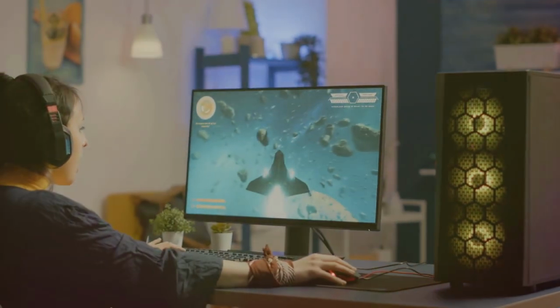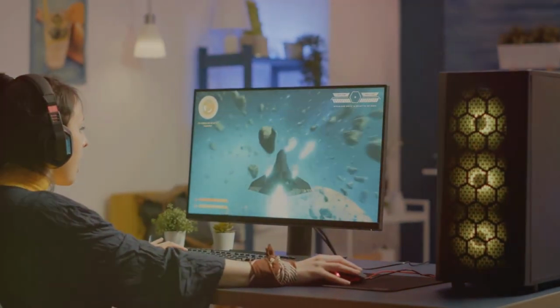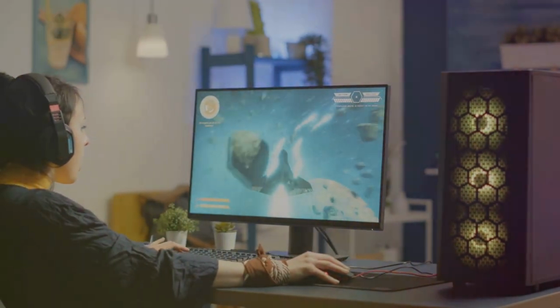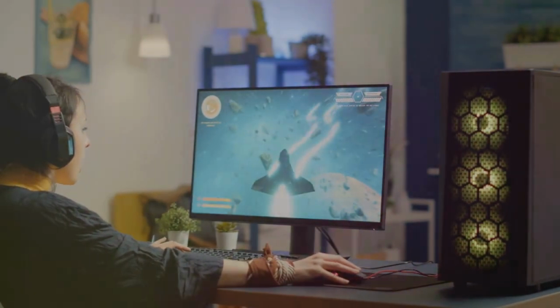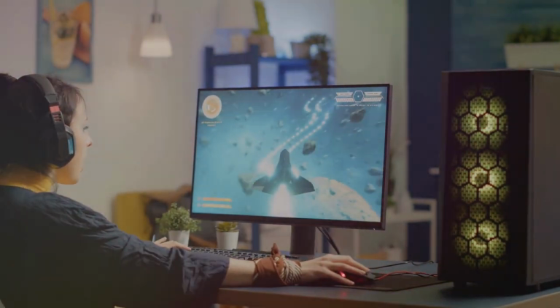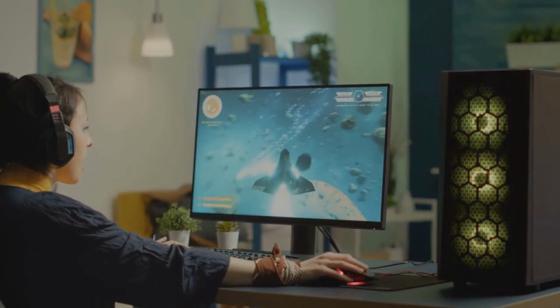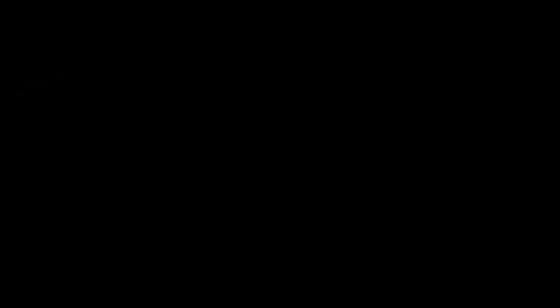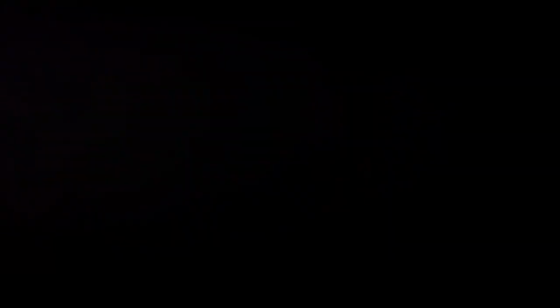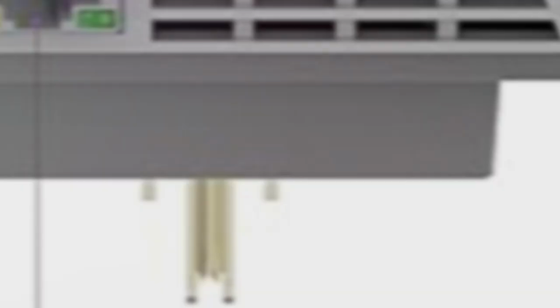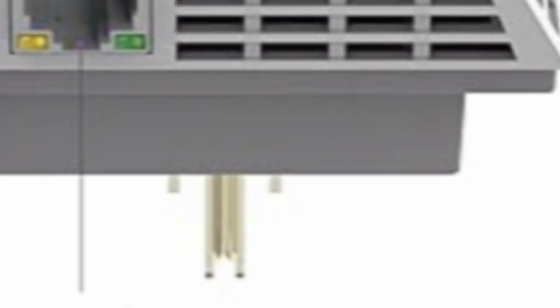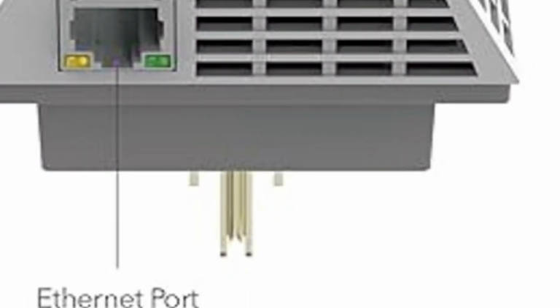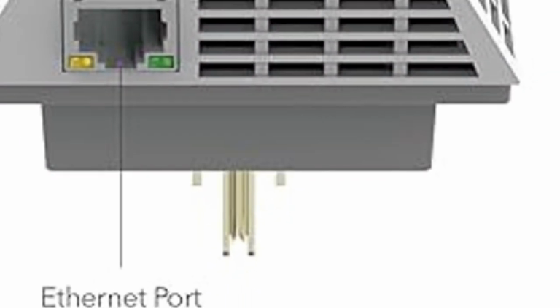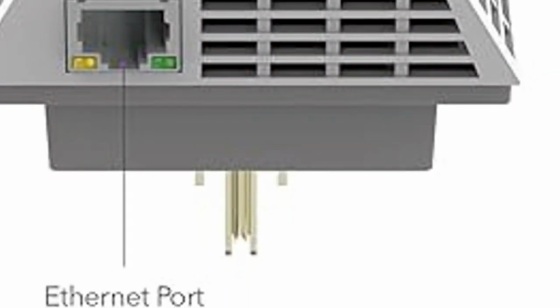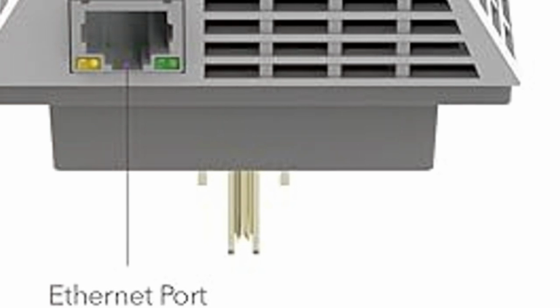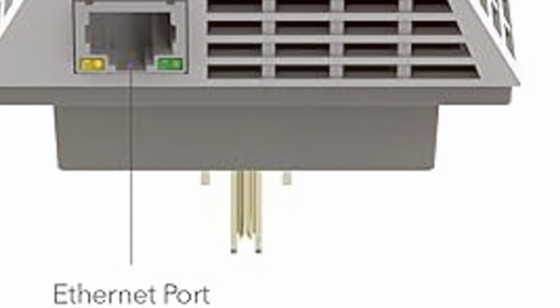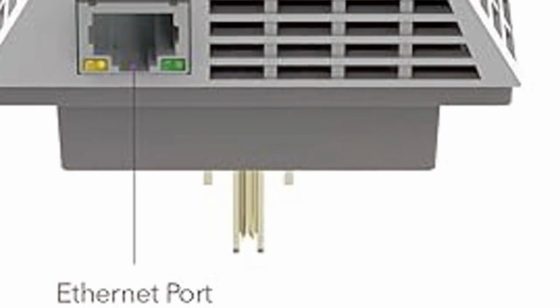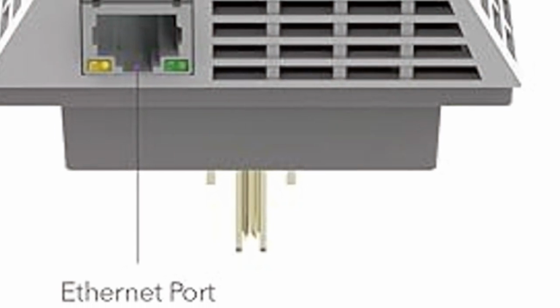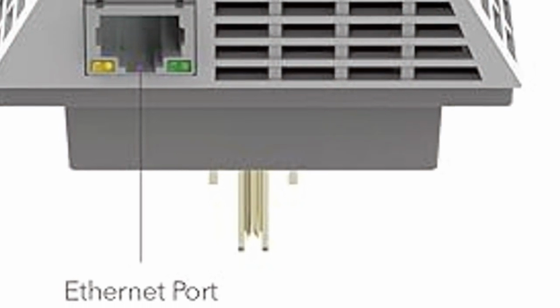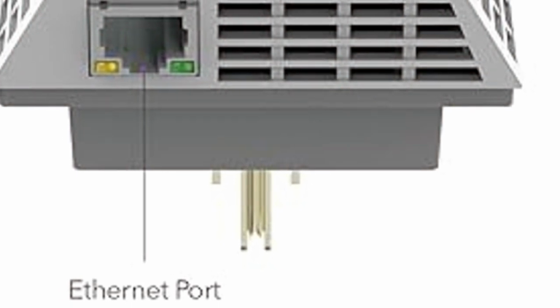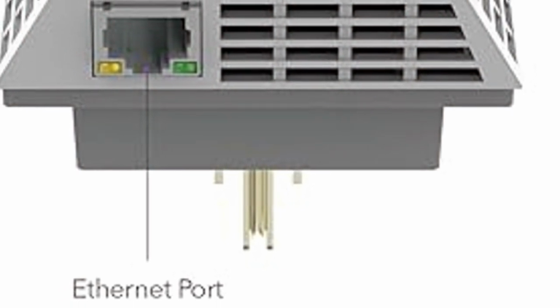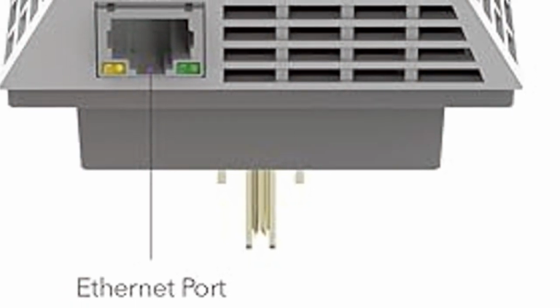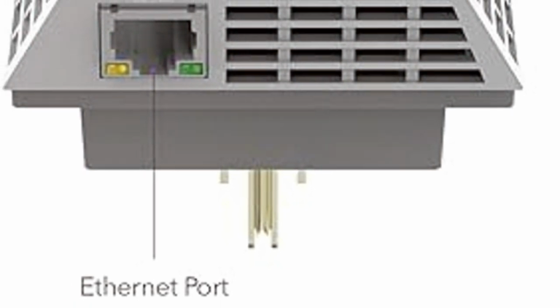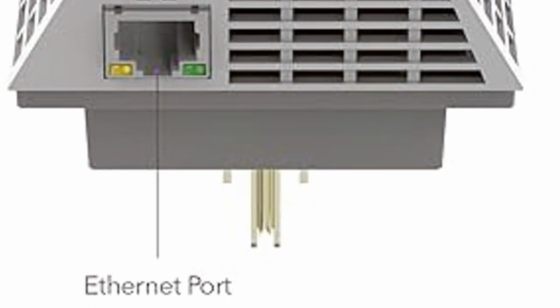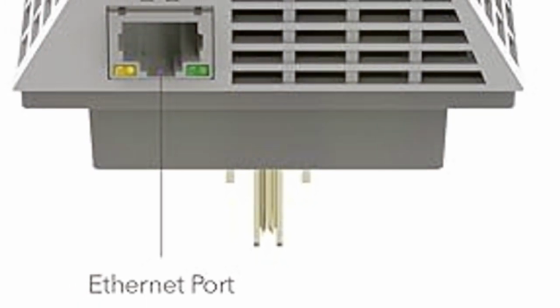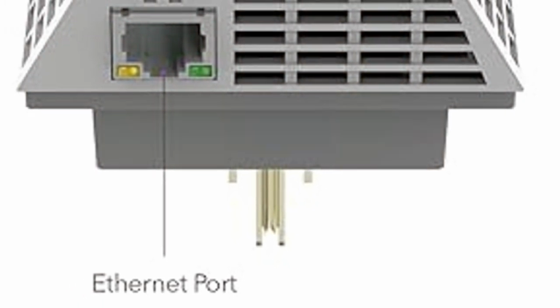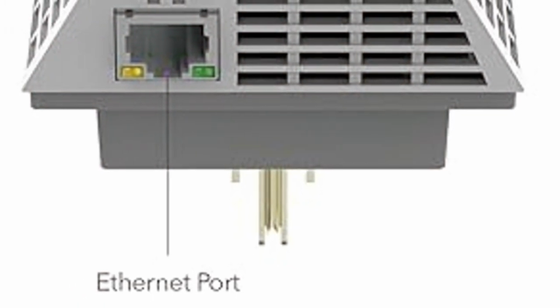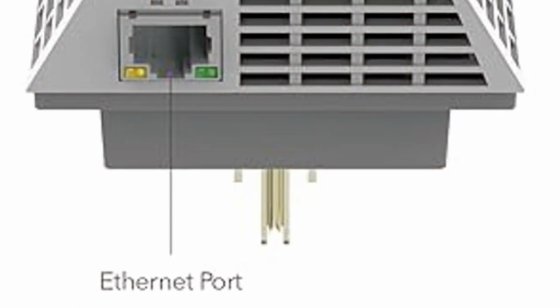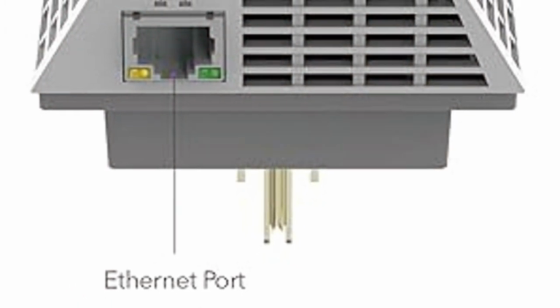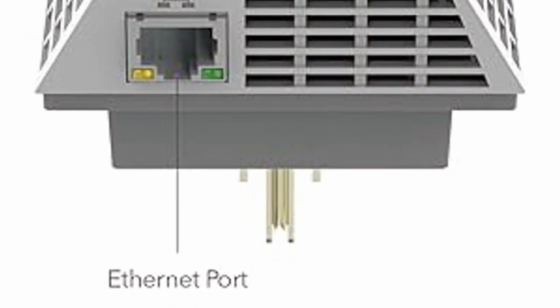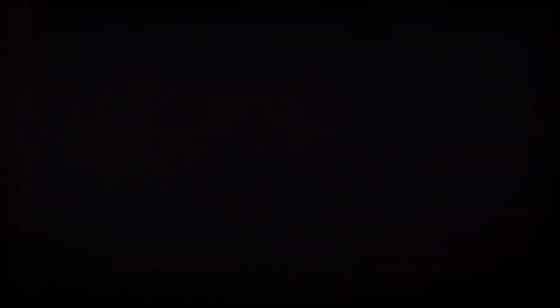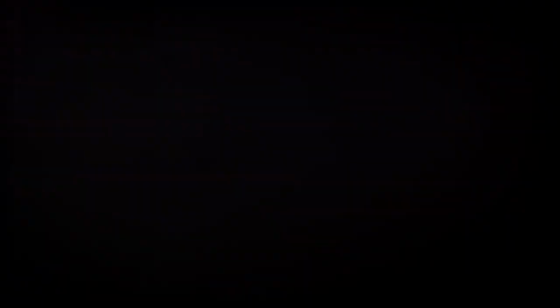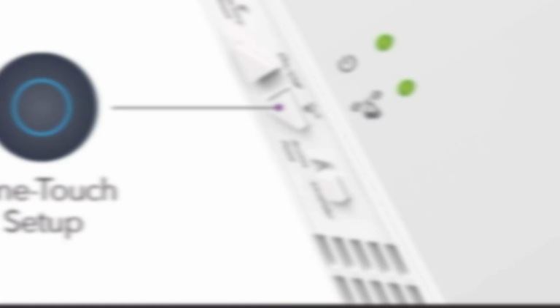Need a wired connection? The Gigabit Ethernet port lets you plug in your gaming consoles or streaming devices for maximum performance.